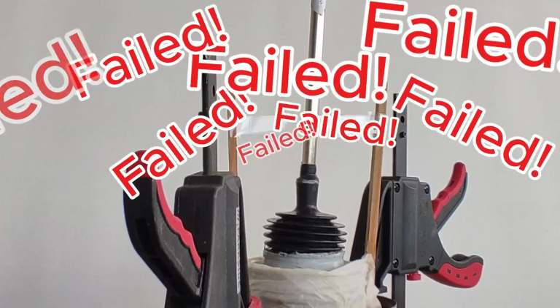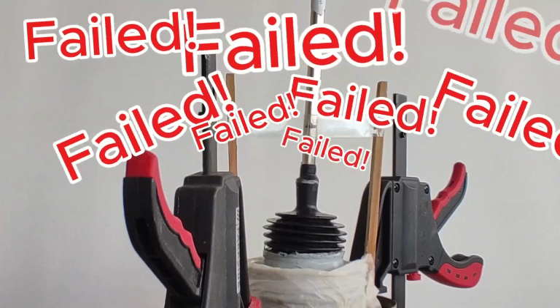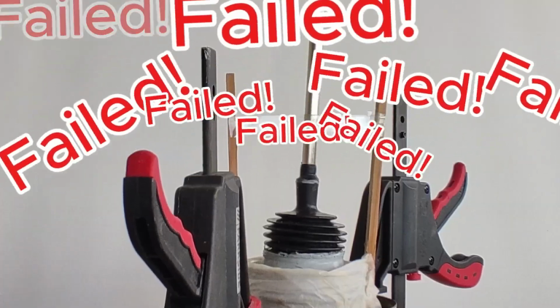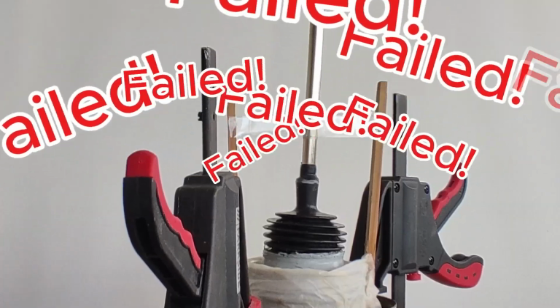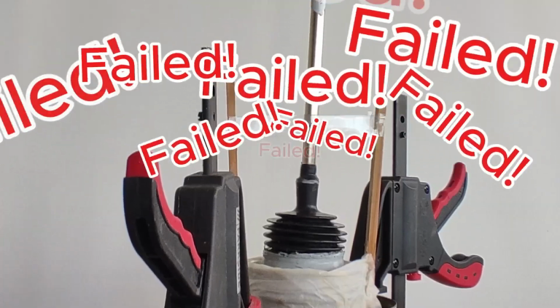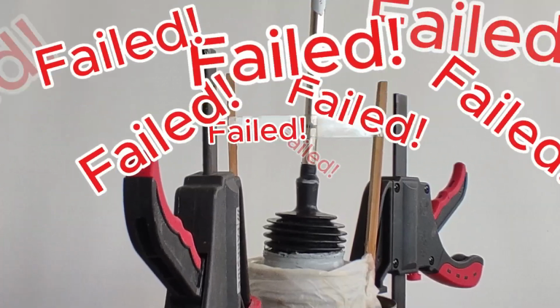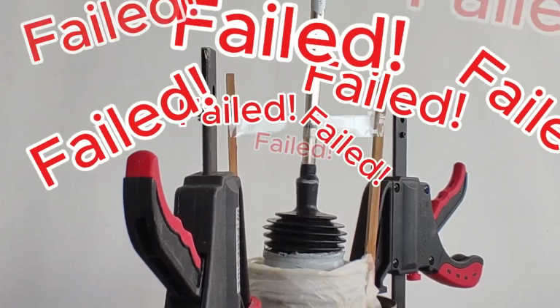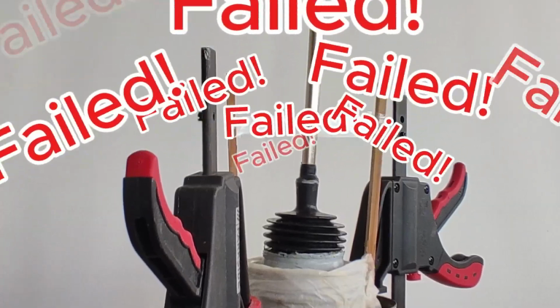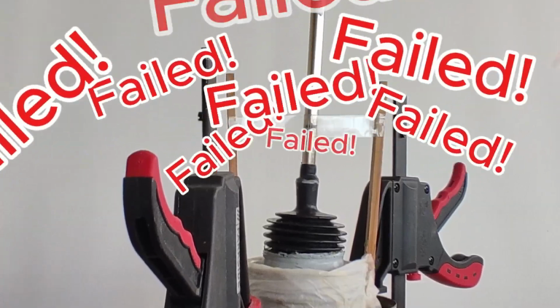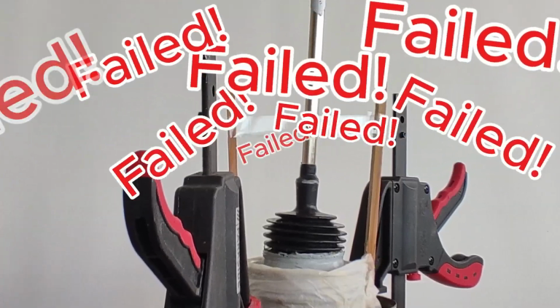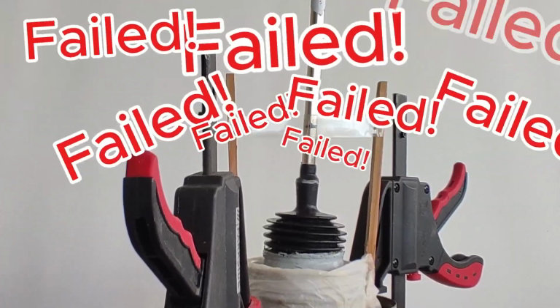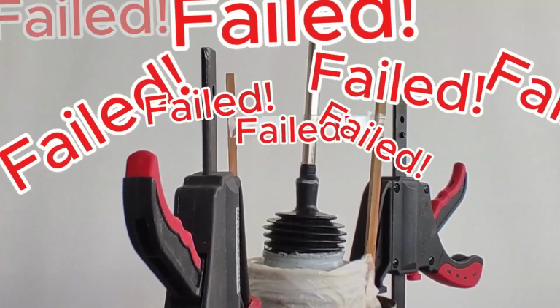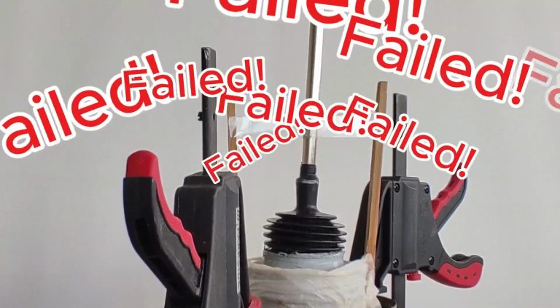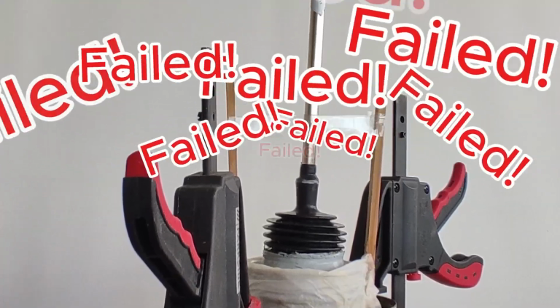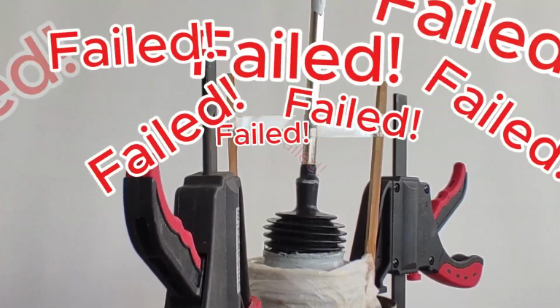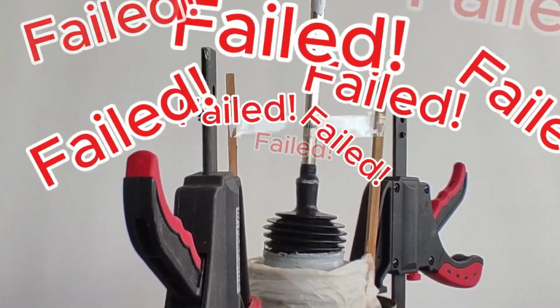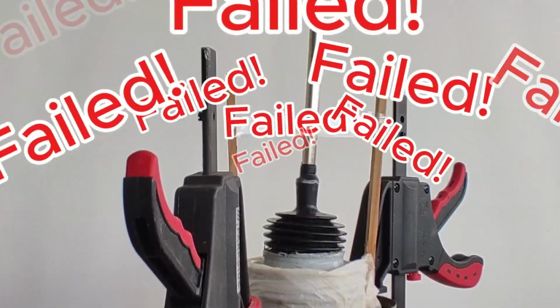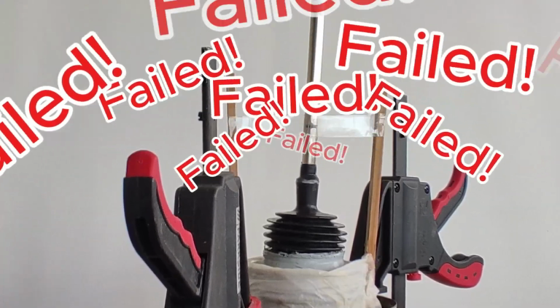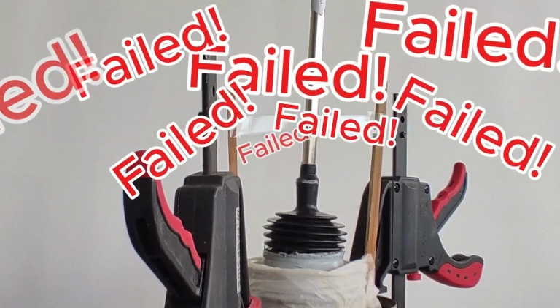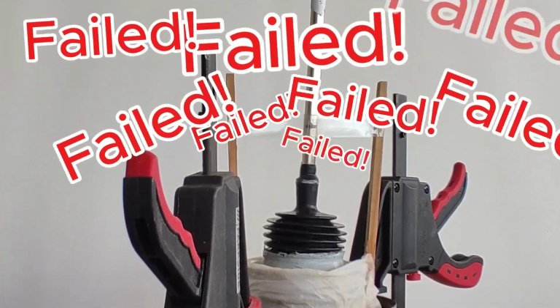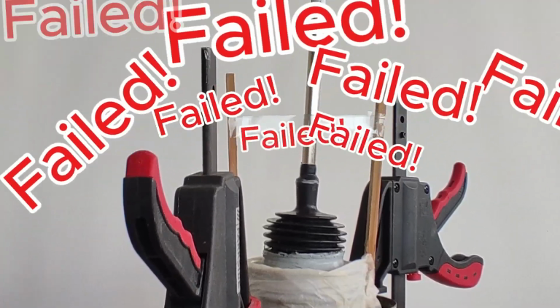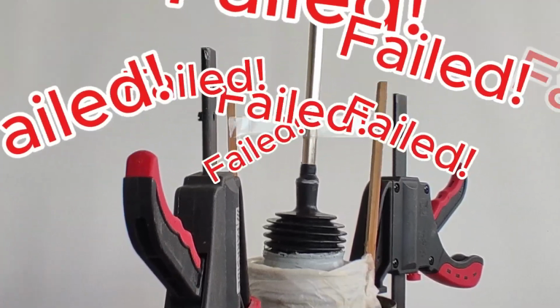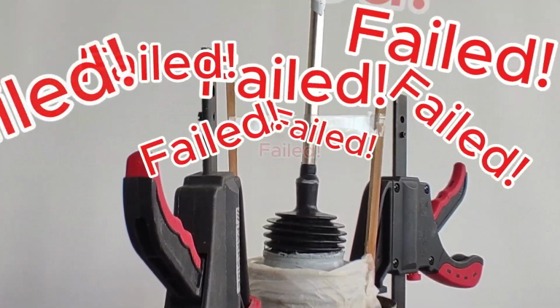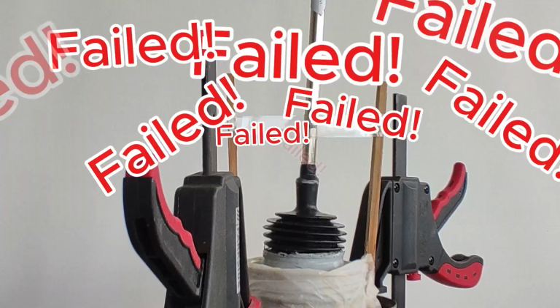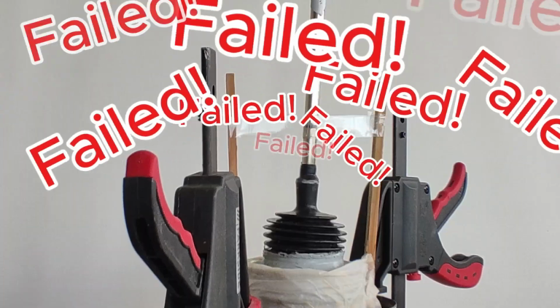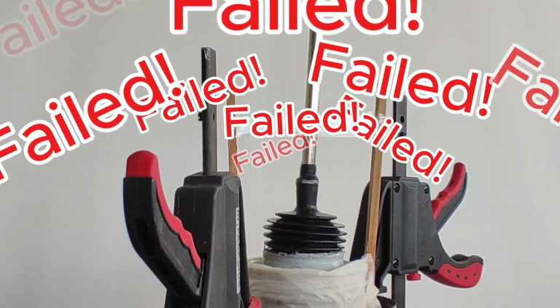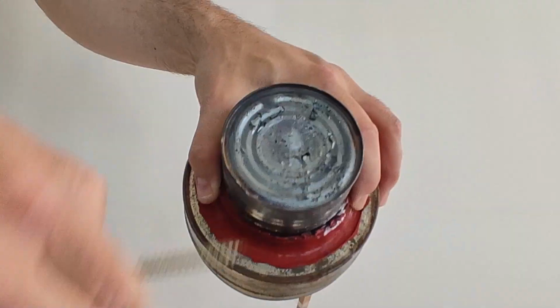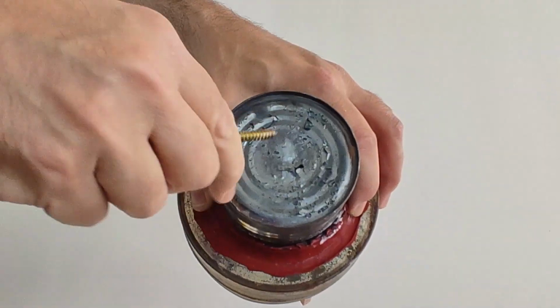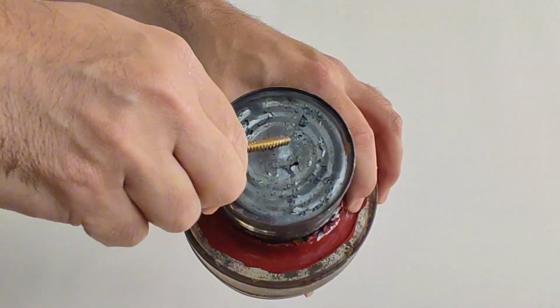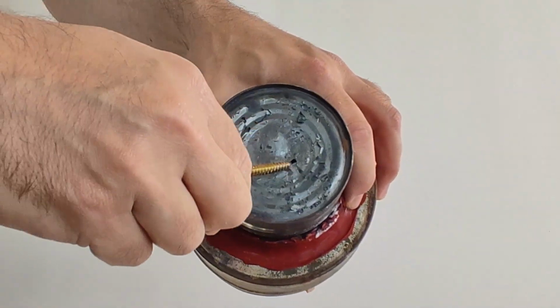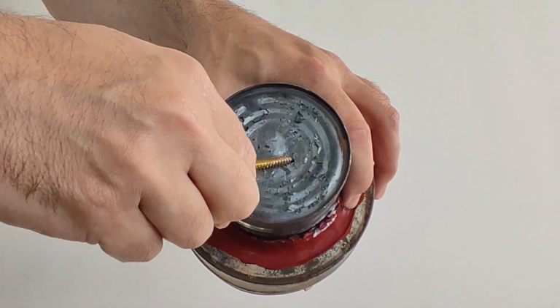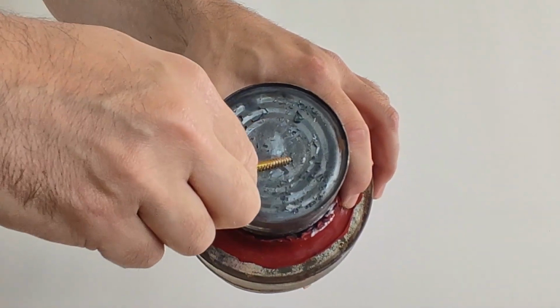This is a big fail — this is a hole on the bottom of the can.